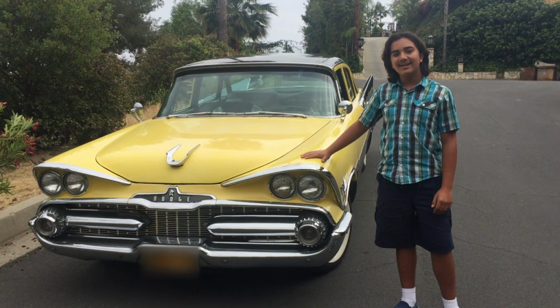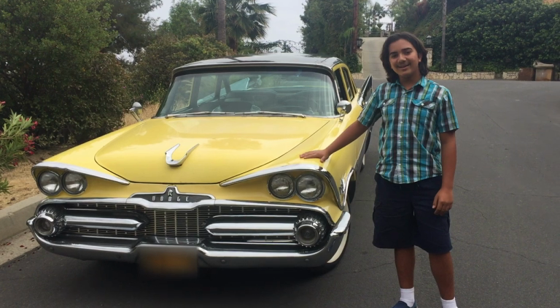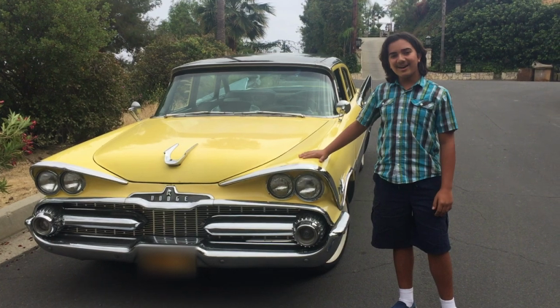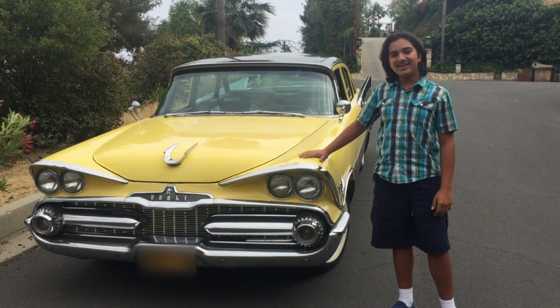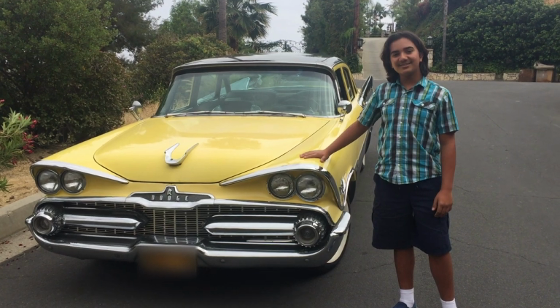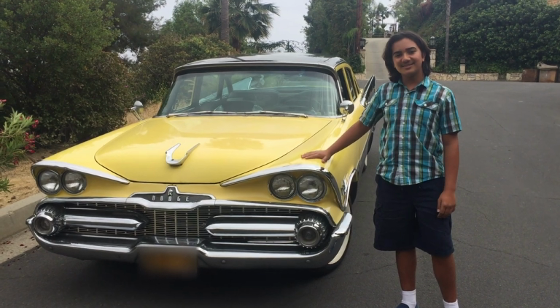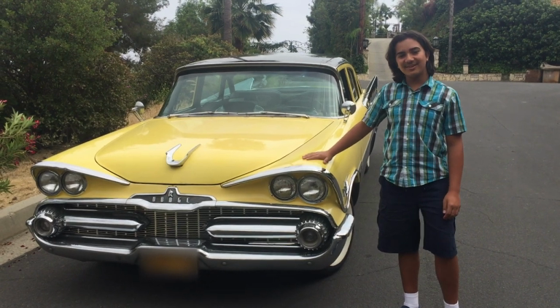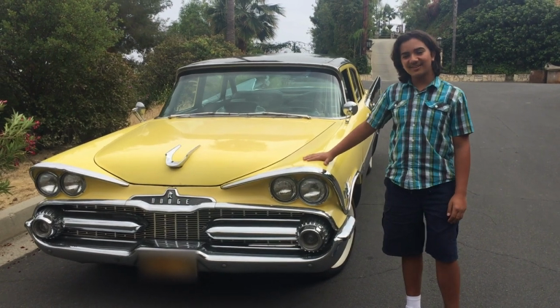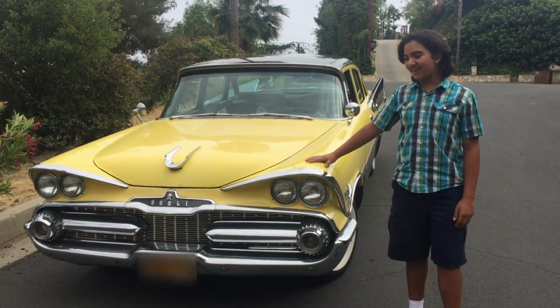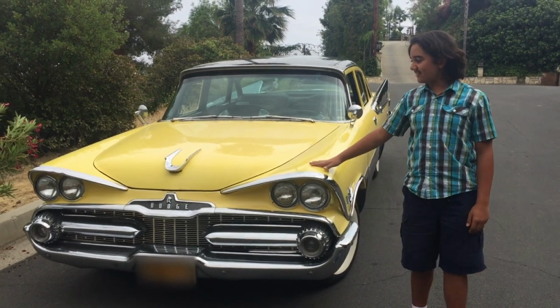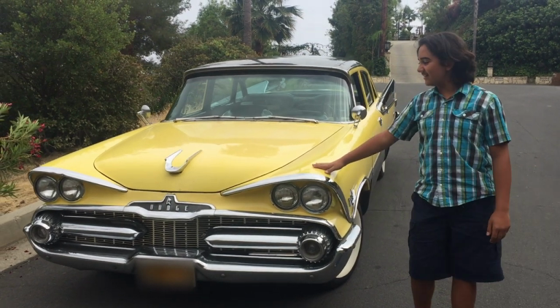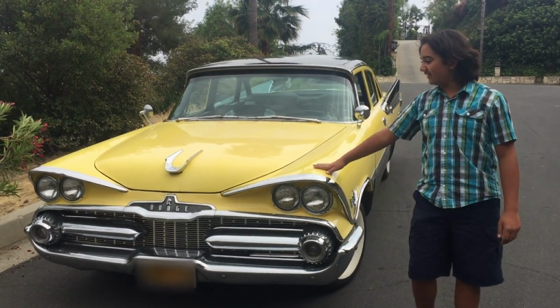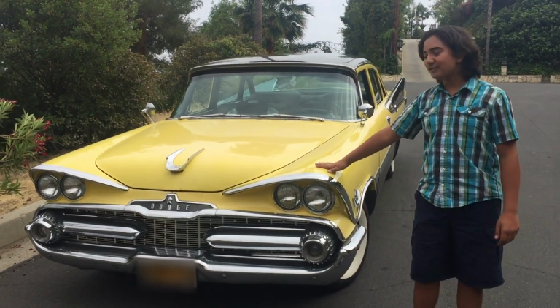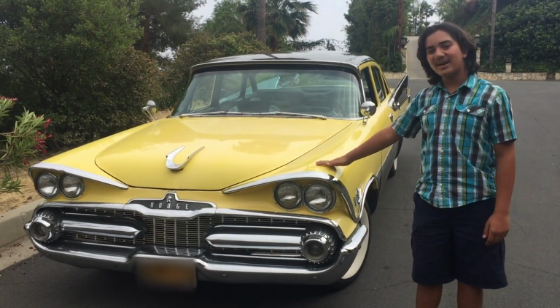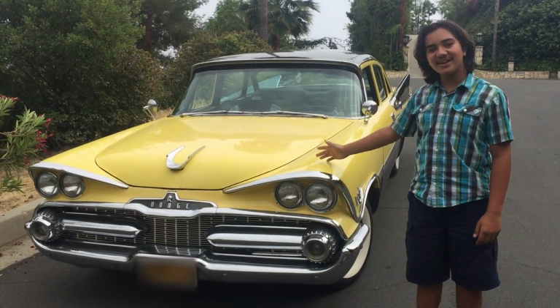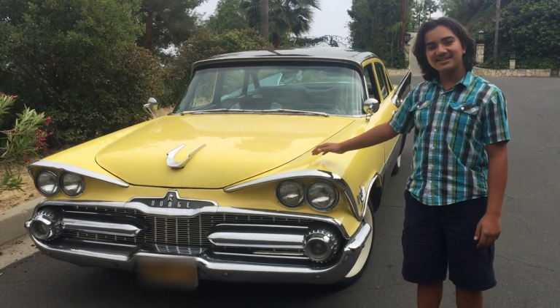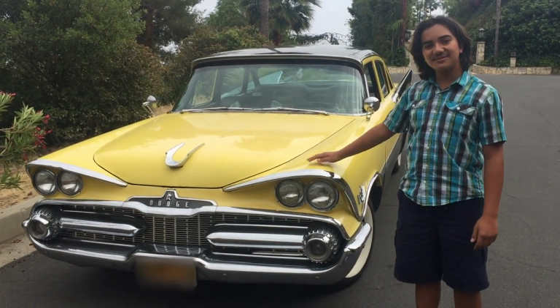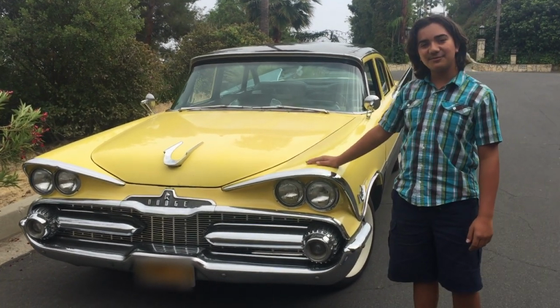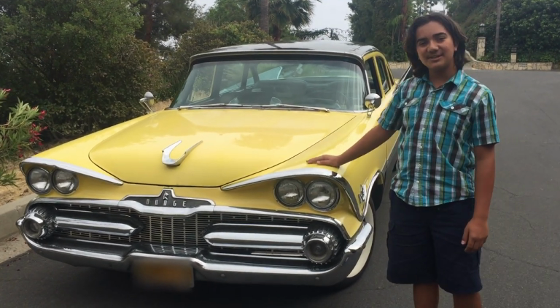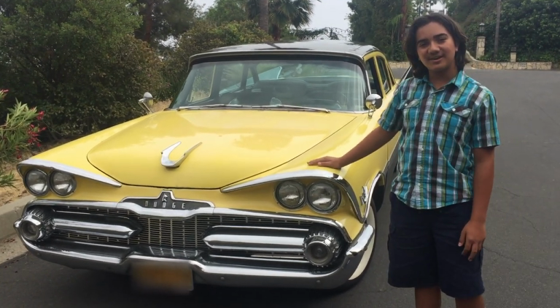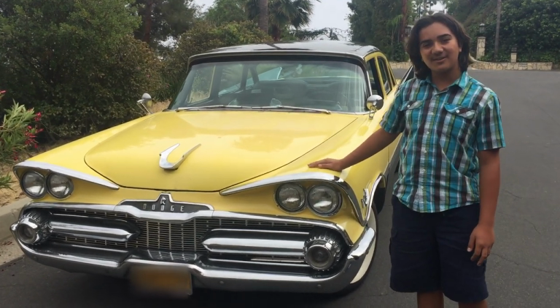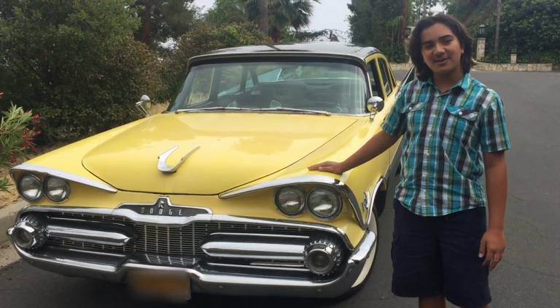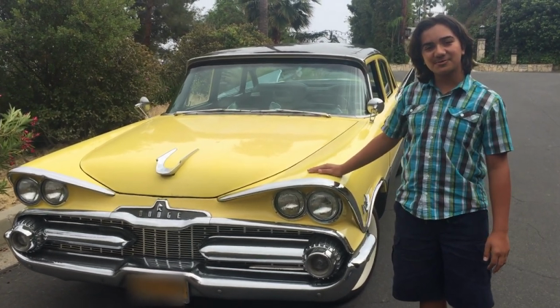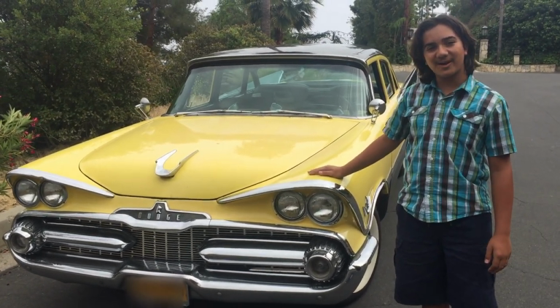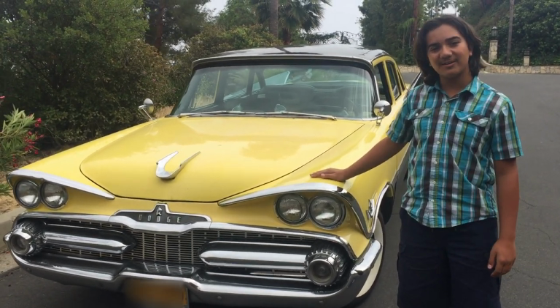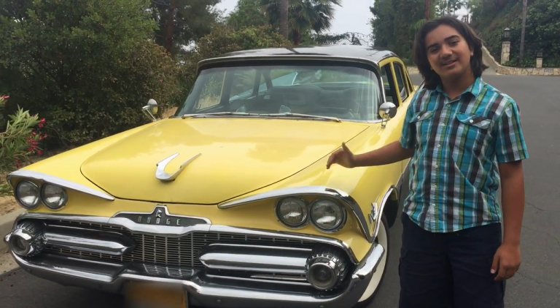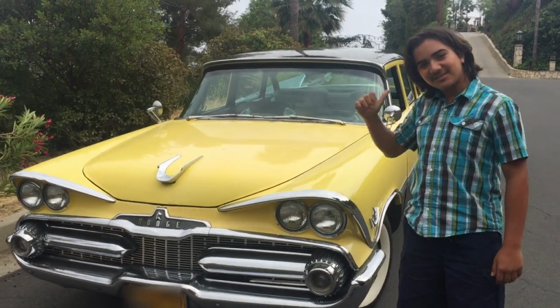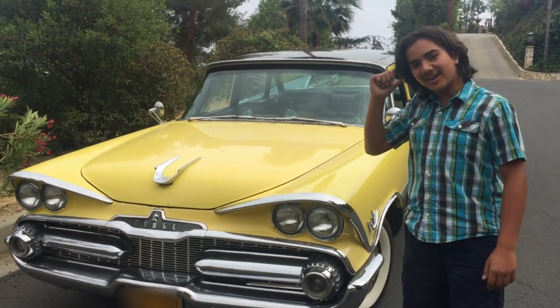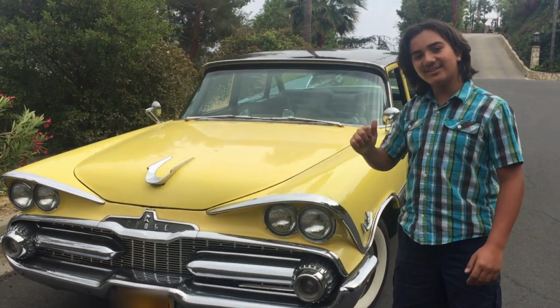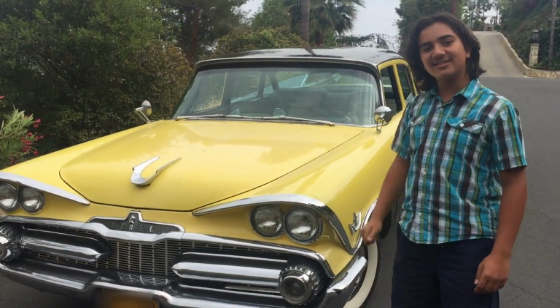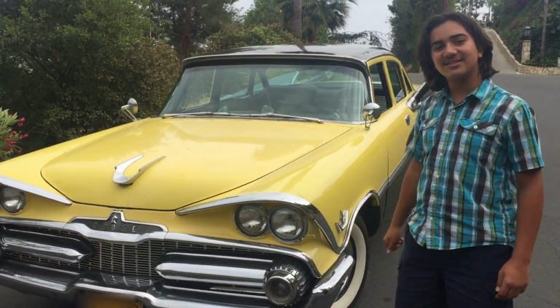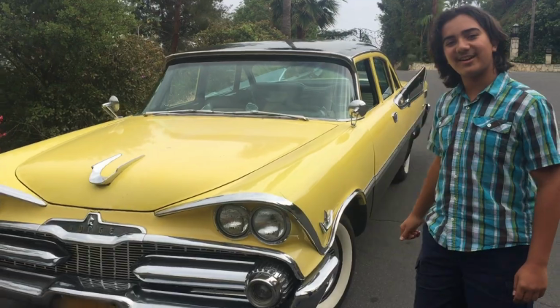Hey guys, Derek again, and this is my 1959 Dodge Royale. Let's take a look inside.